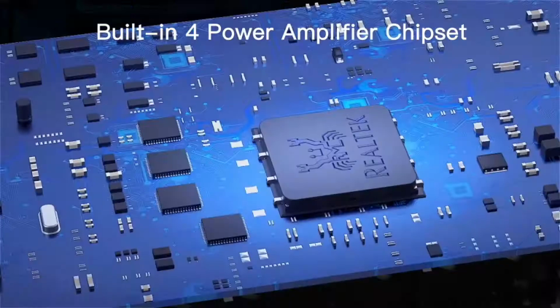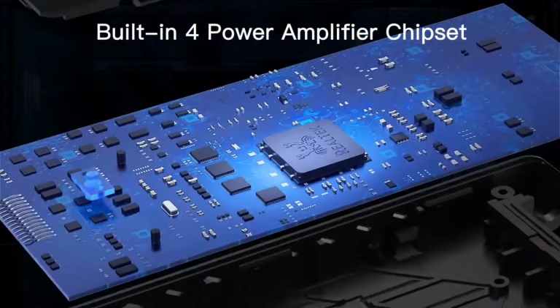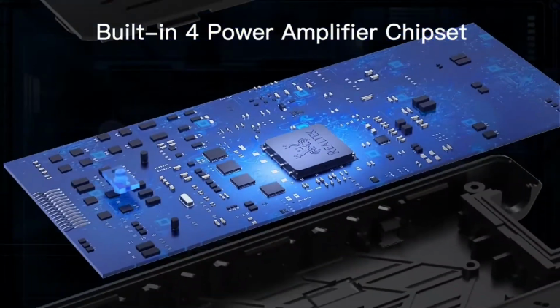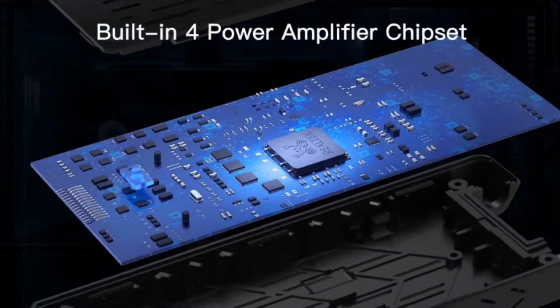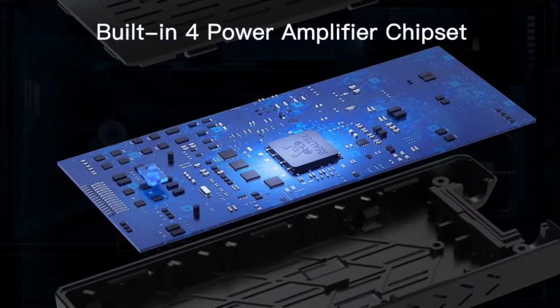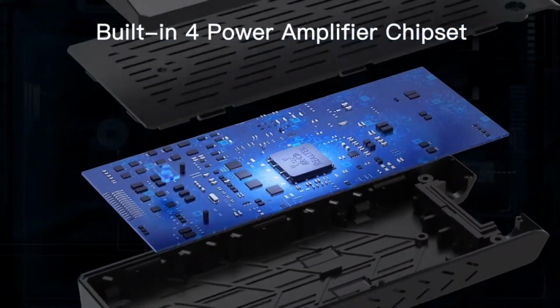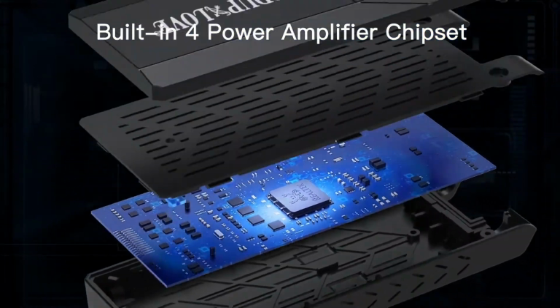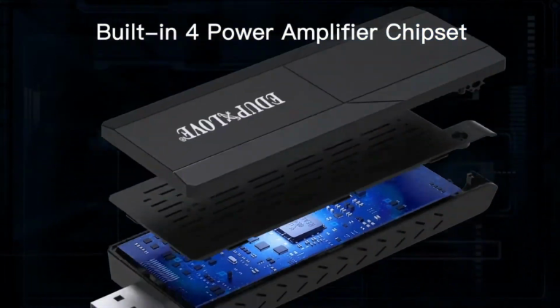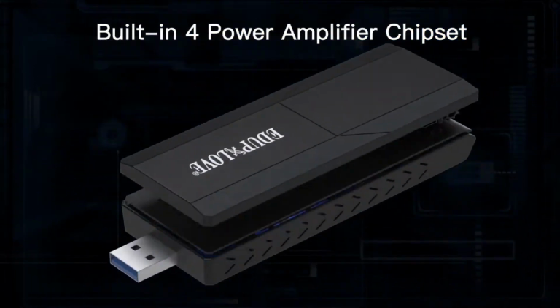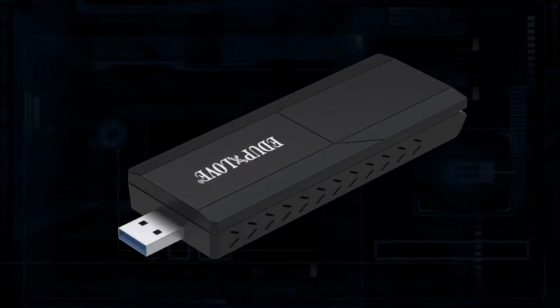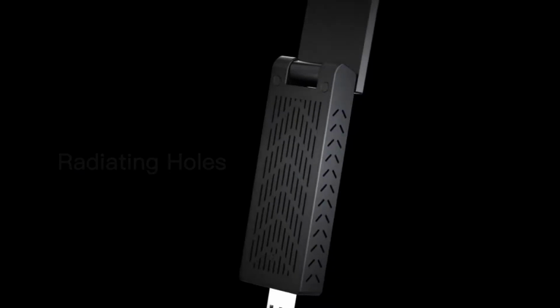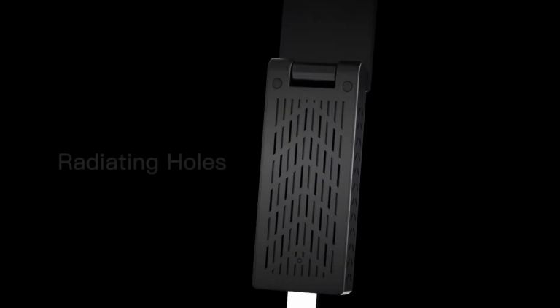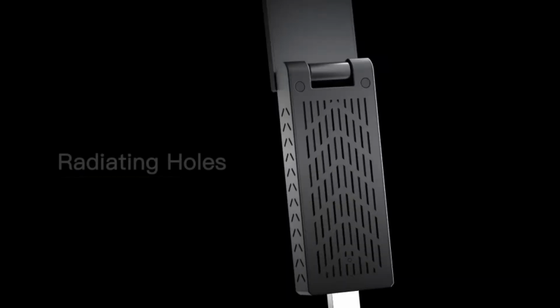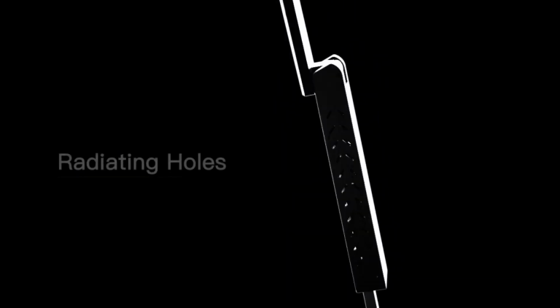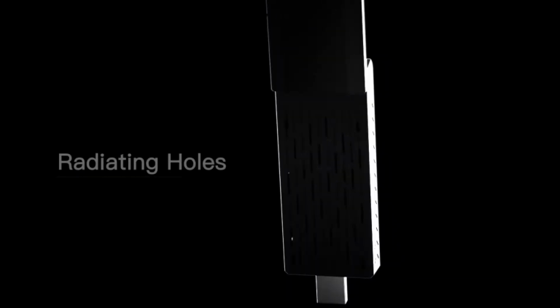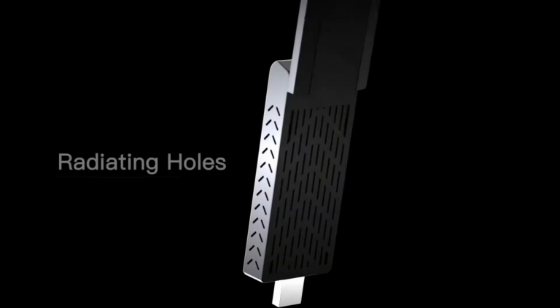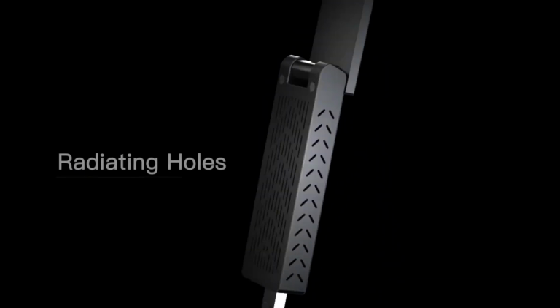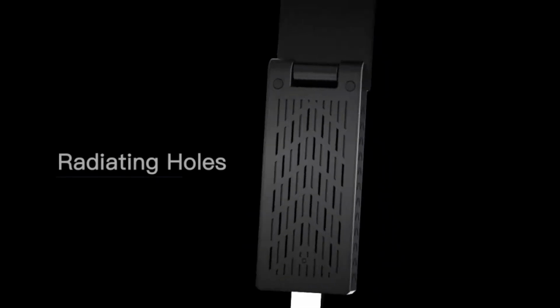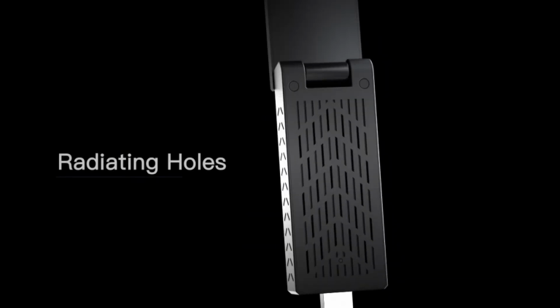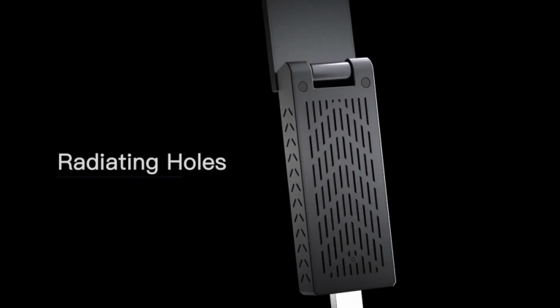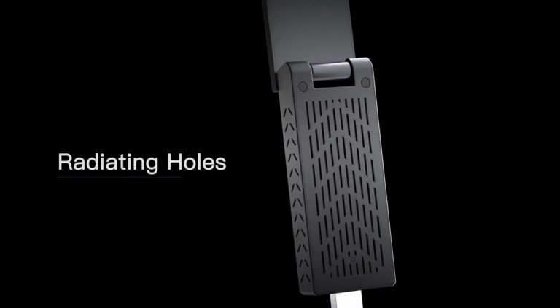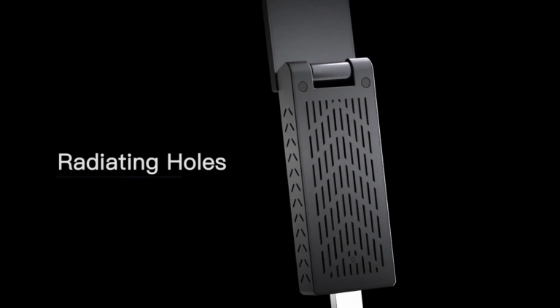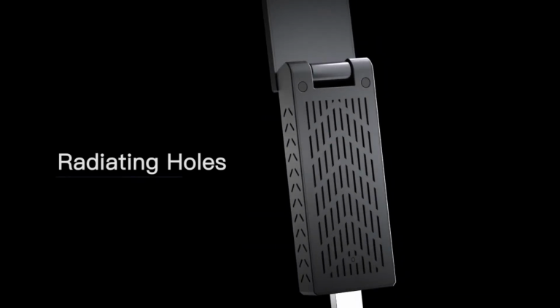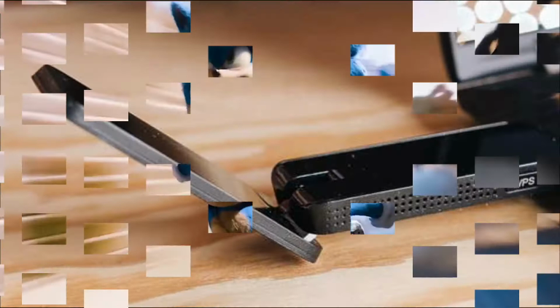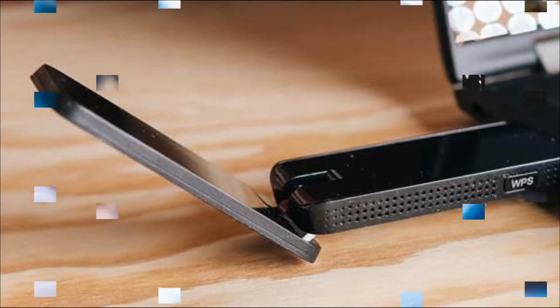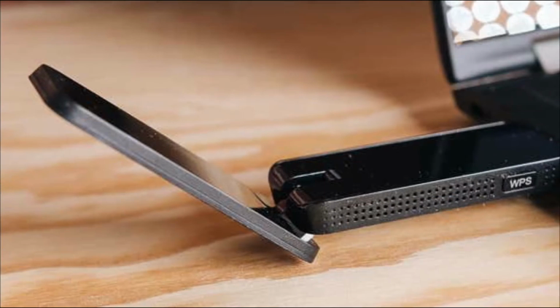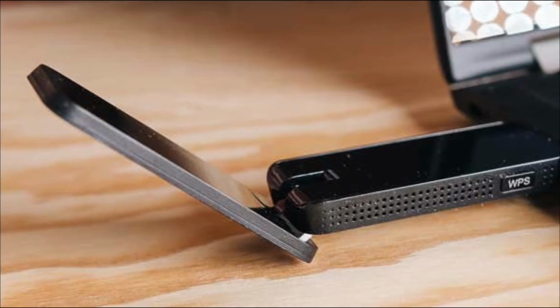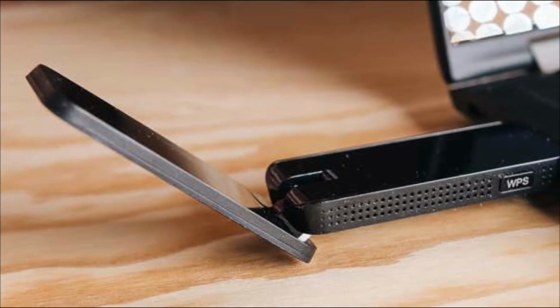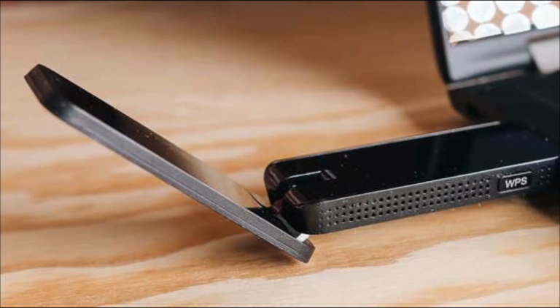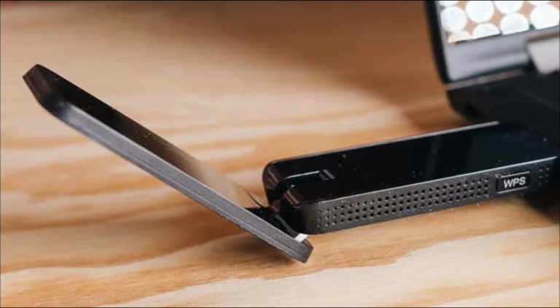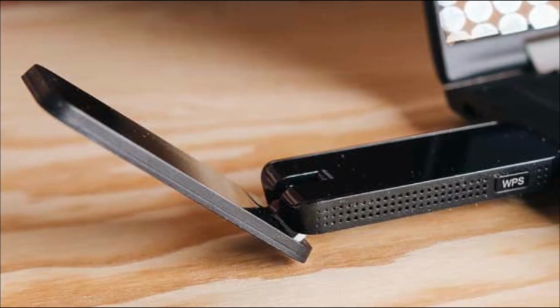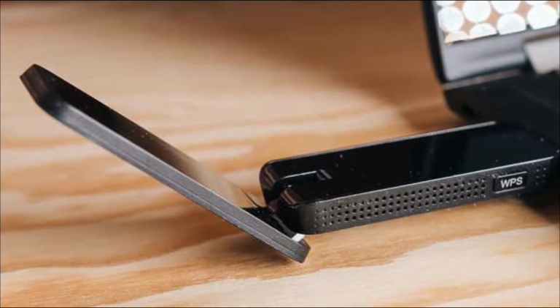This Wi-Fi adapter can increase the frequency of 5G transmission through the wall, minimize latency, and improve signal quality.